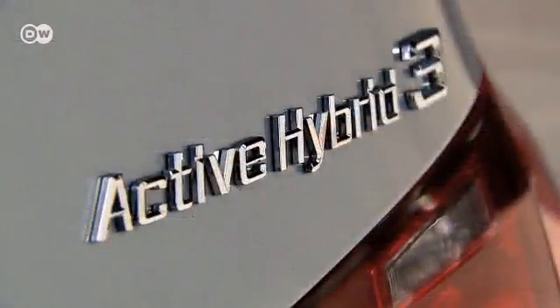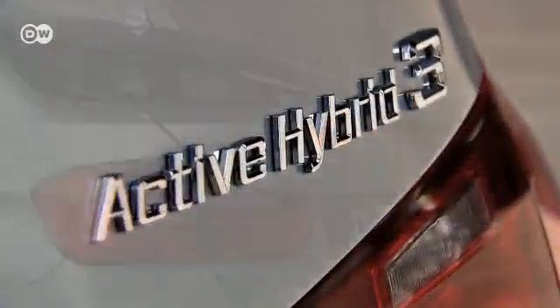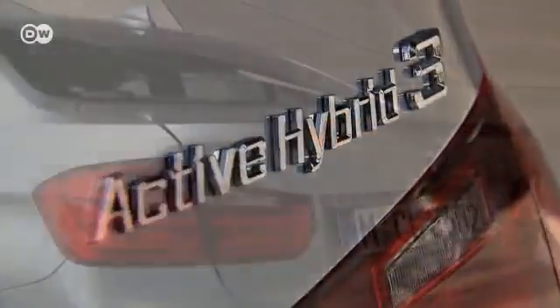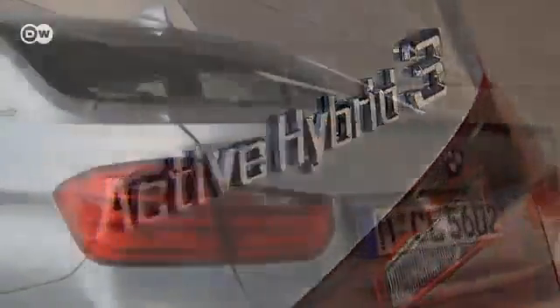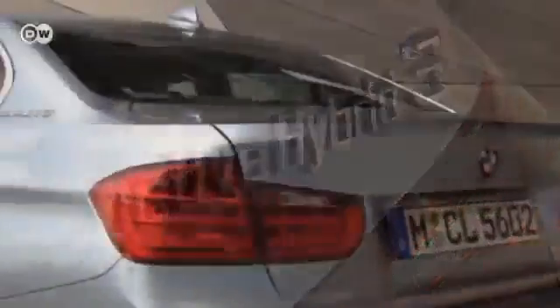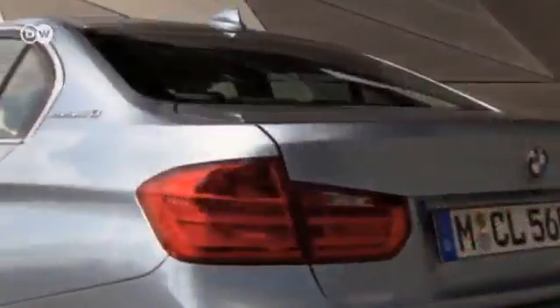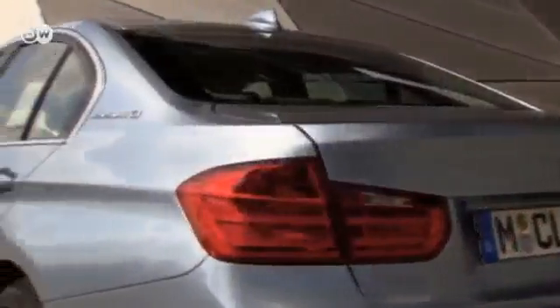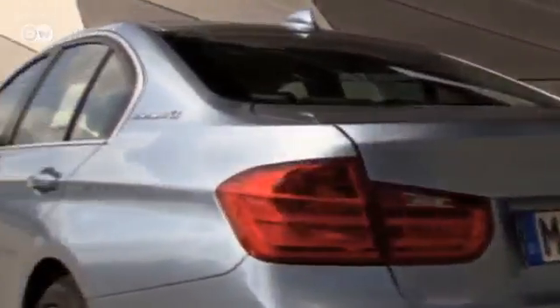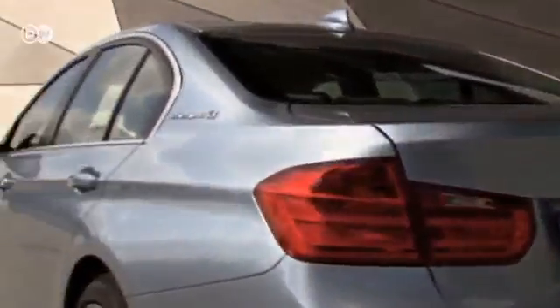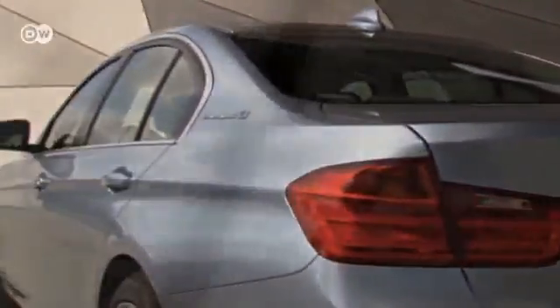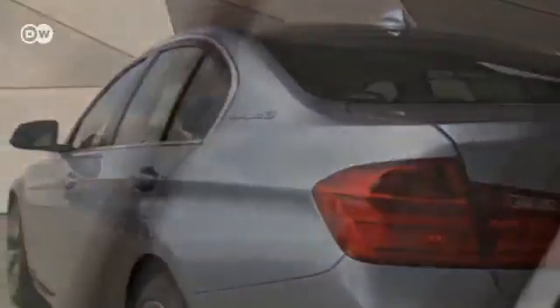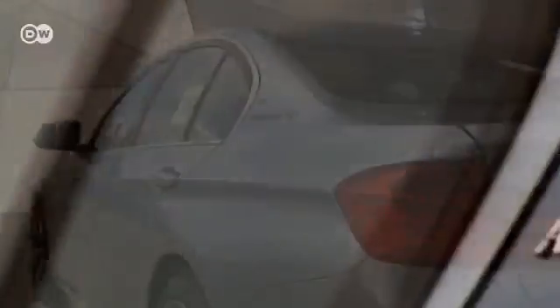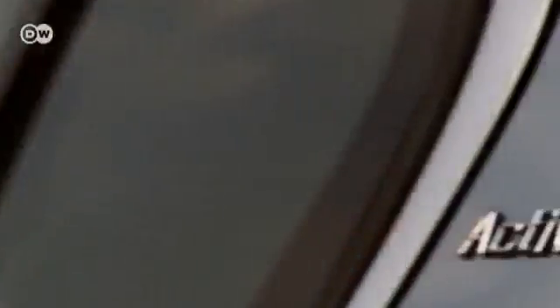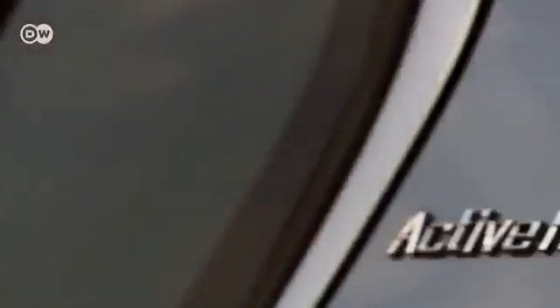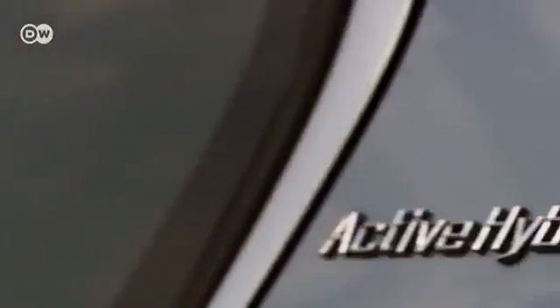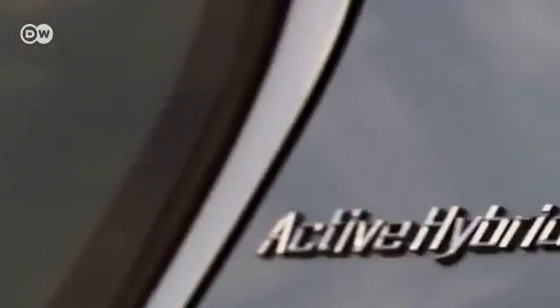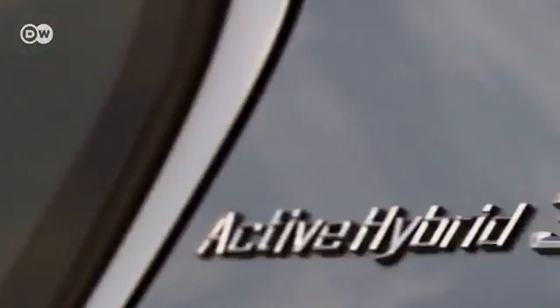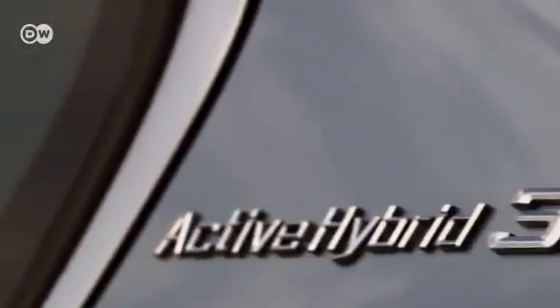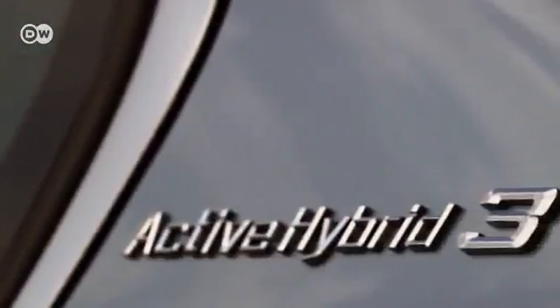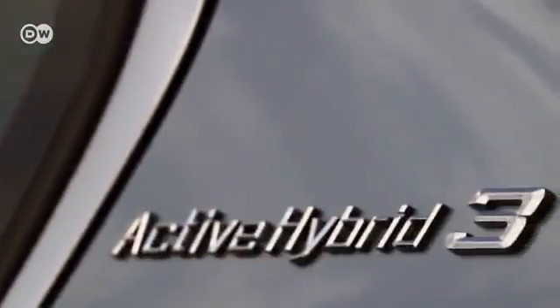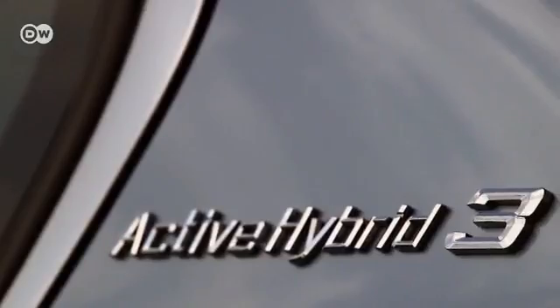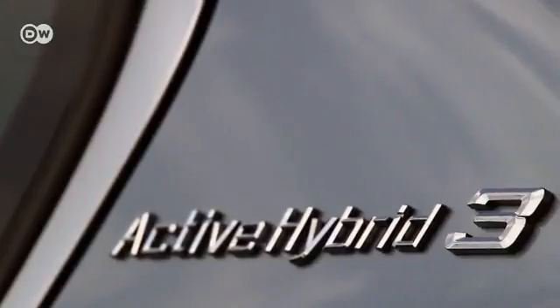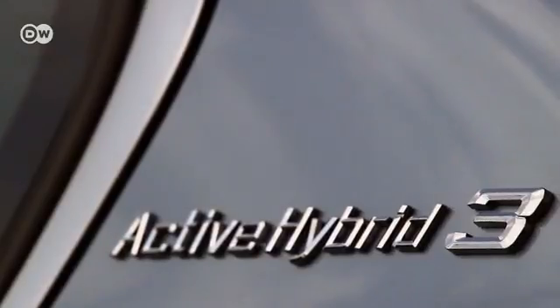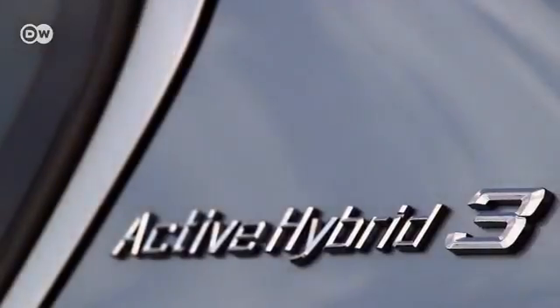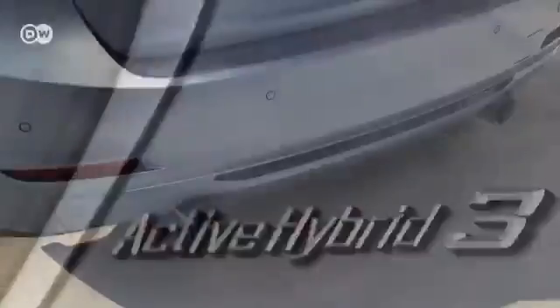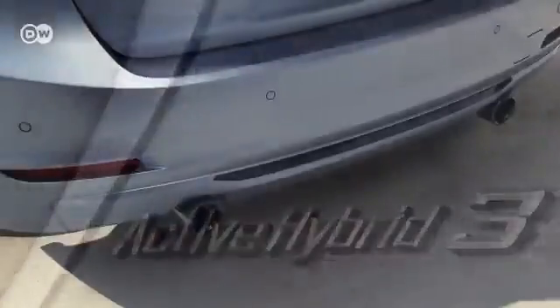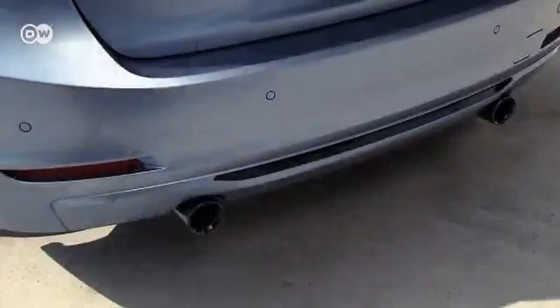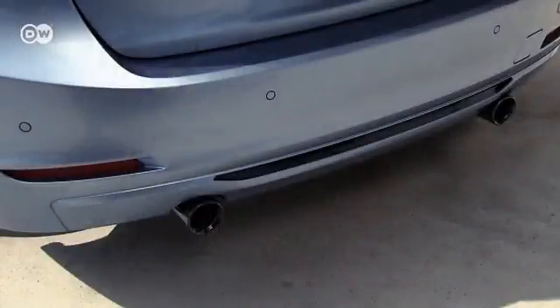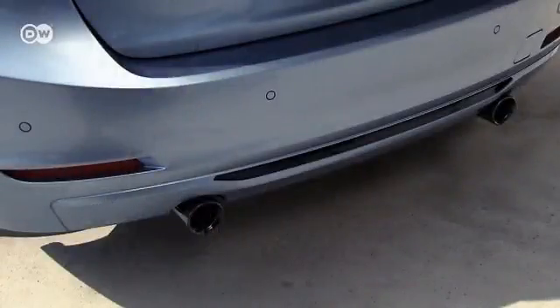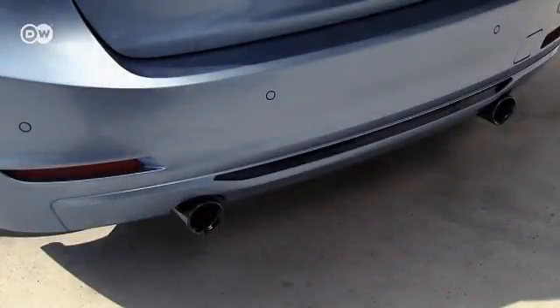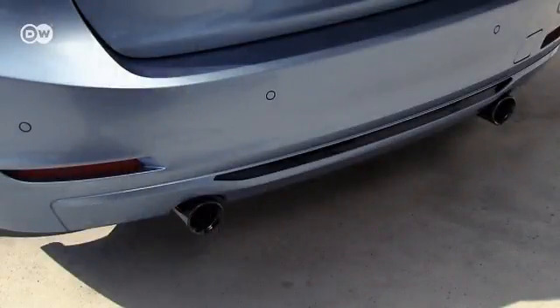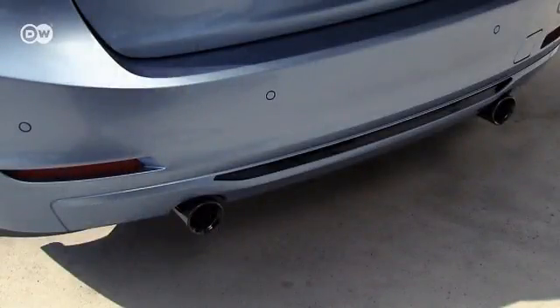Badging on the rear and sides flags the added technology, underscored by tailpipes and modest matte chrome.